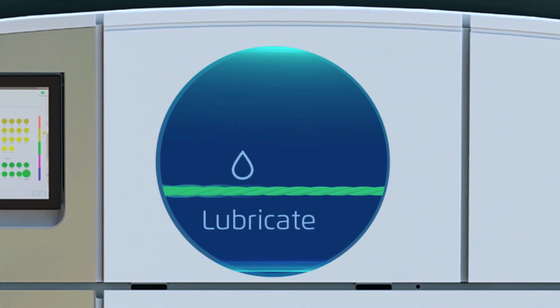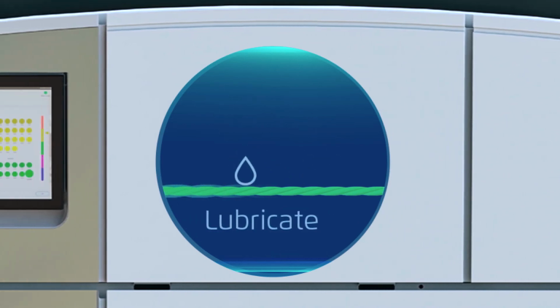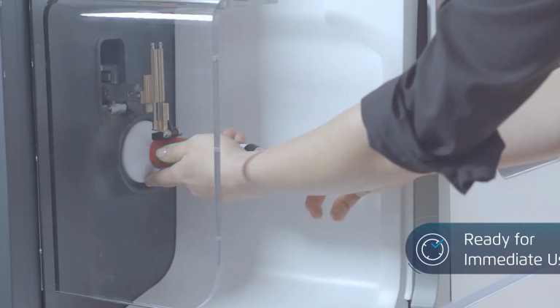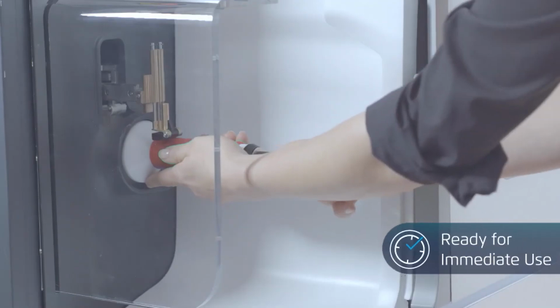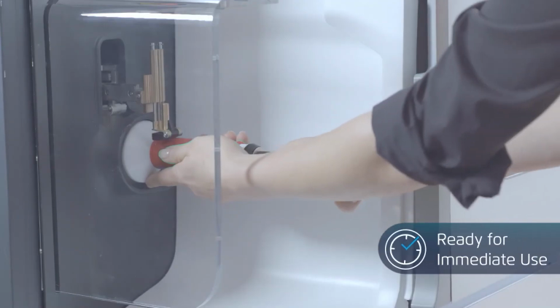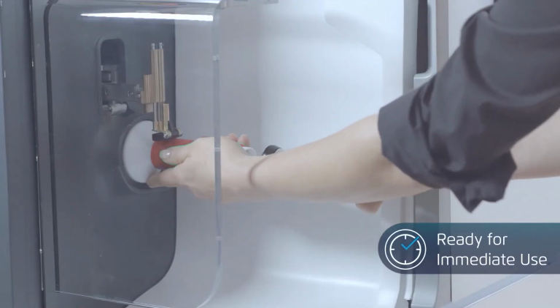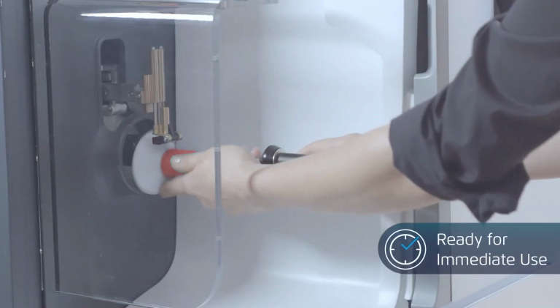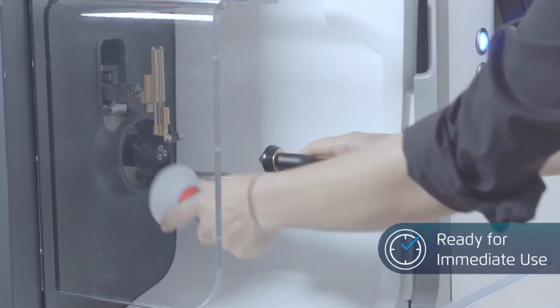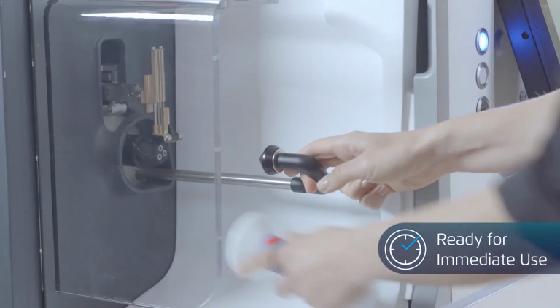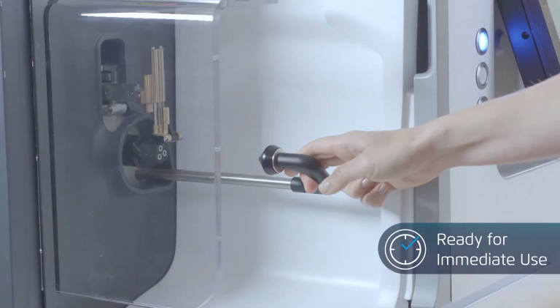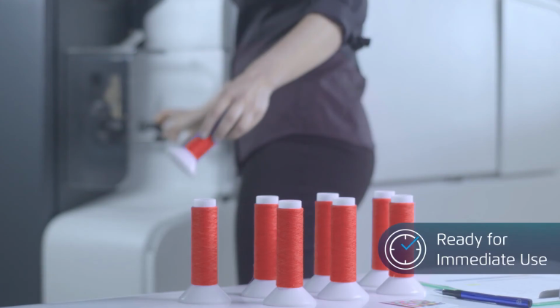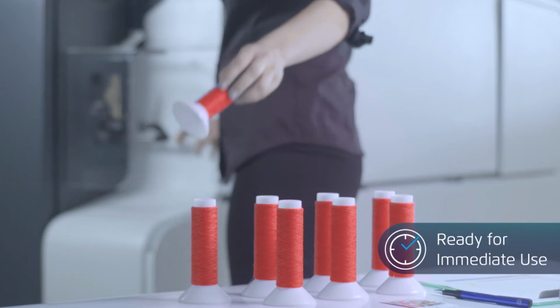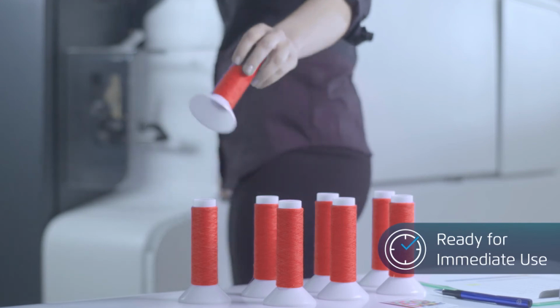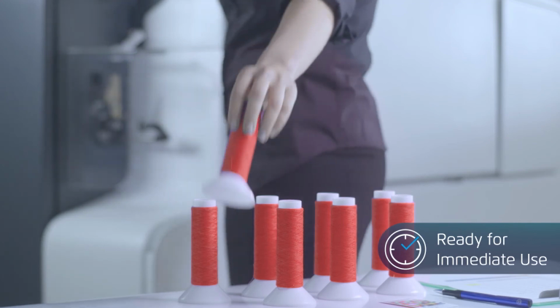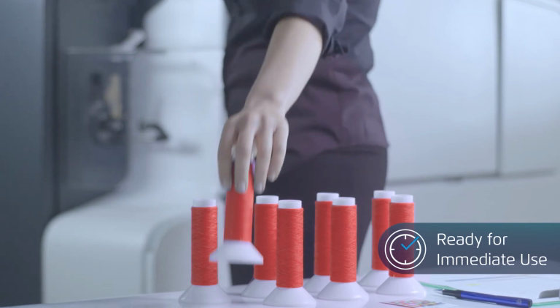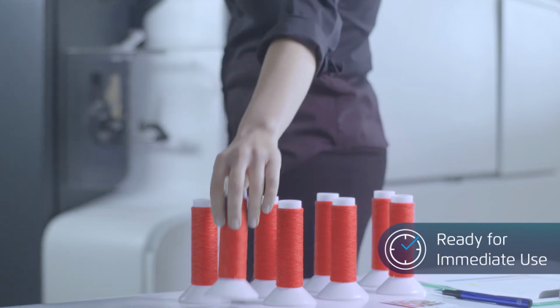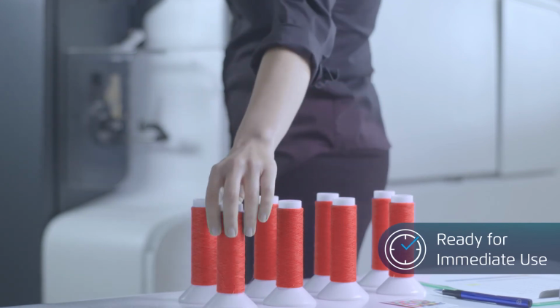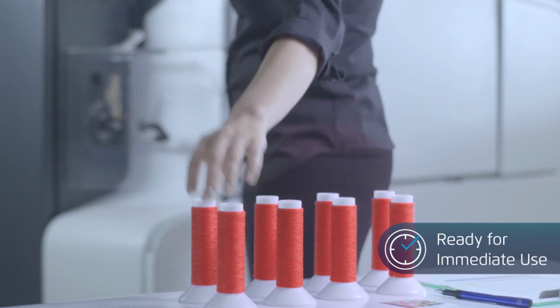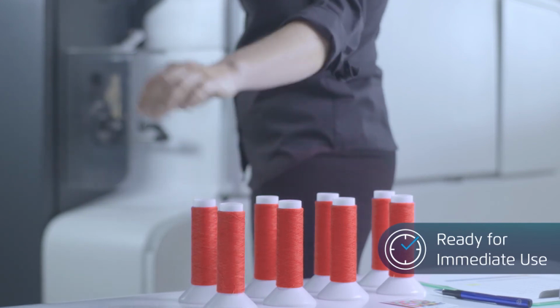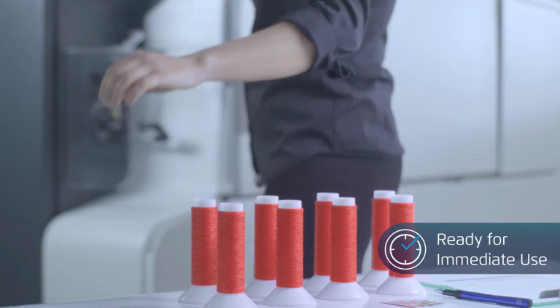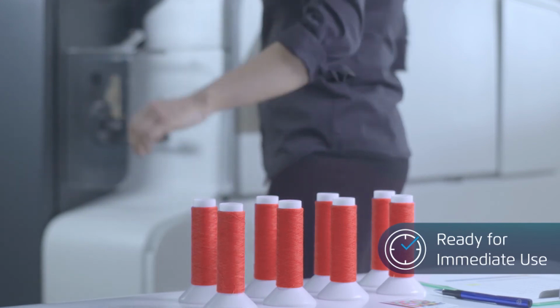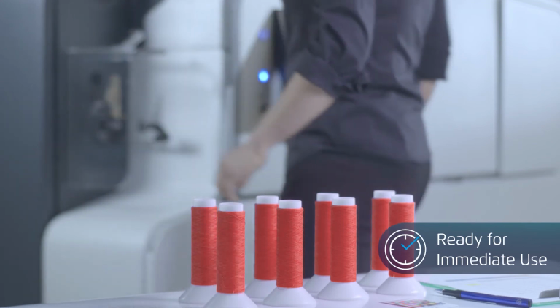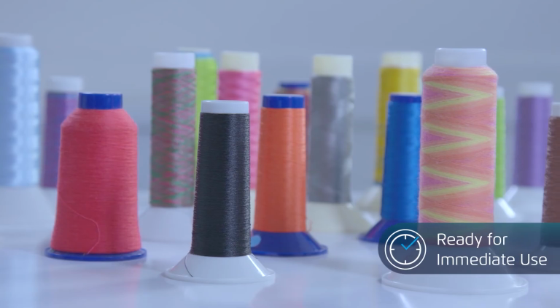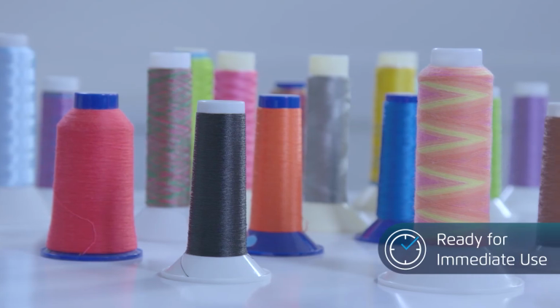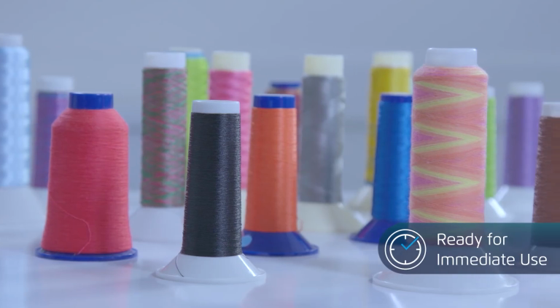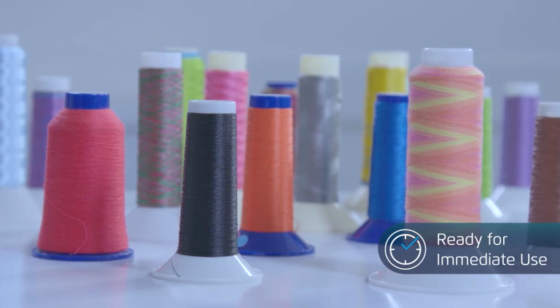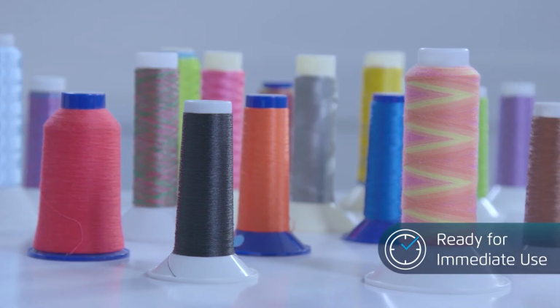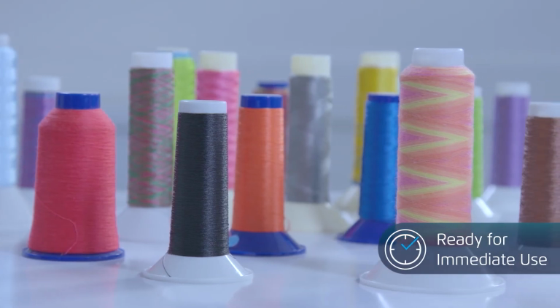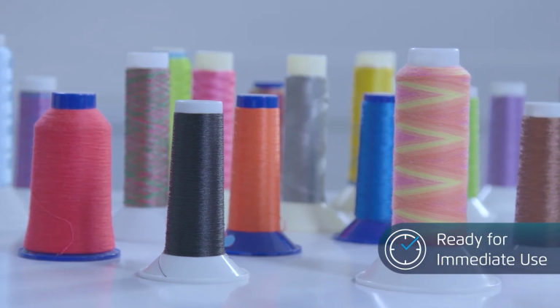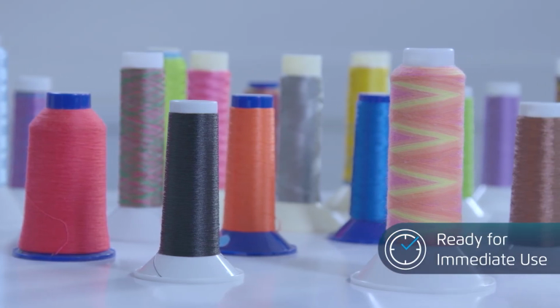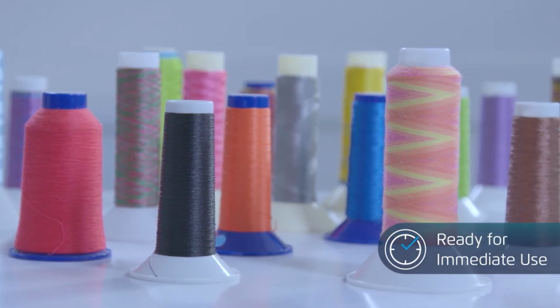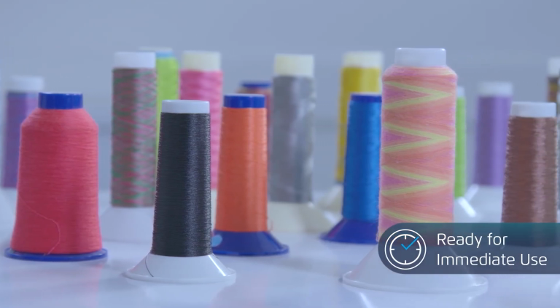The thread emerges in the exact color you chose, in the length you need, ready for immediate use.